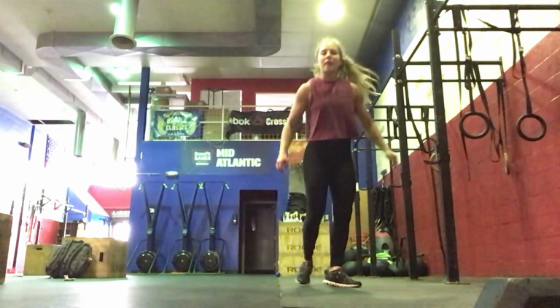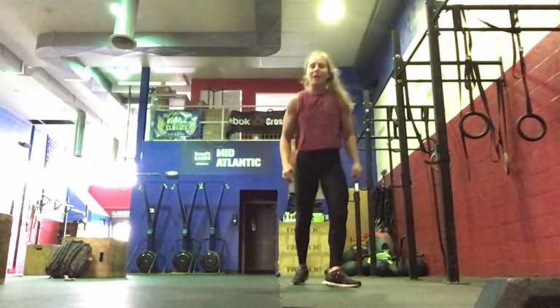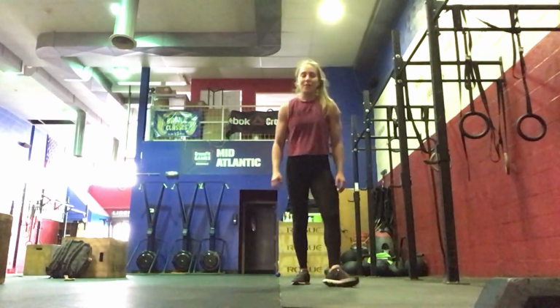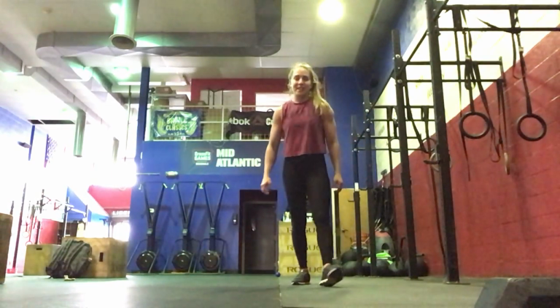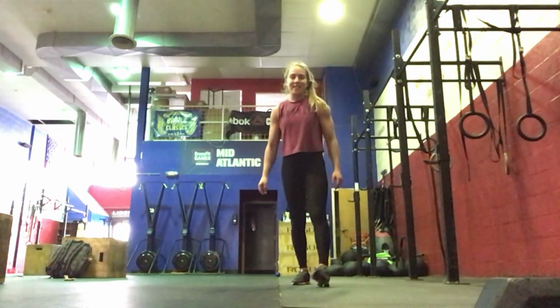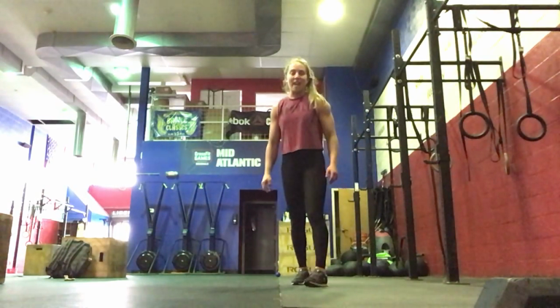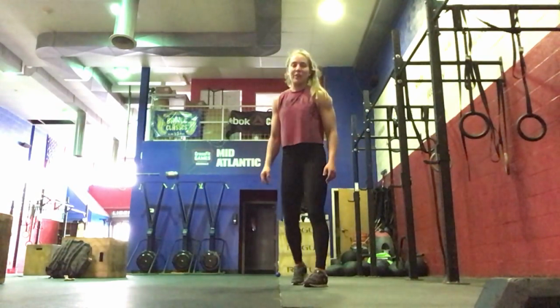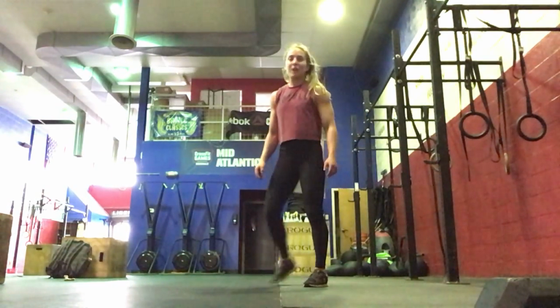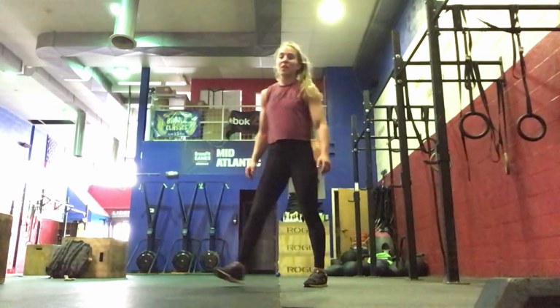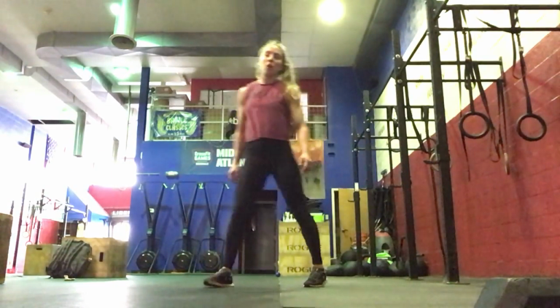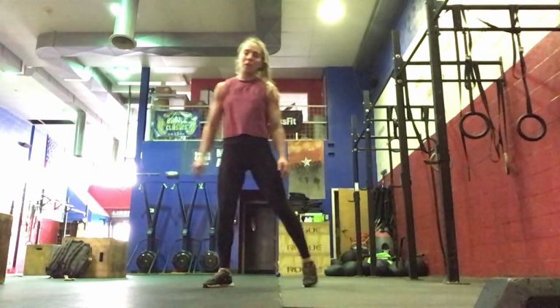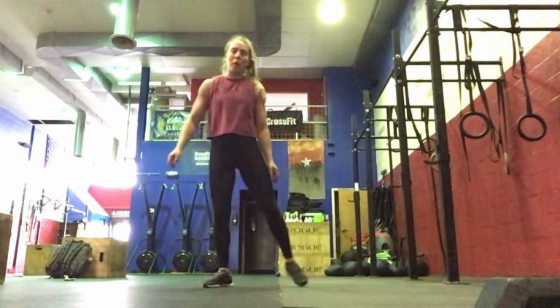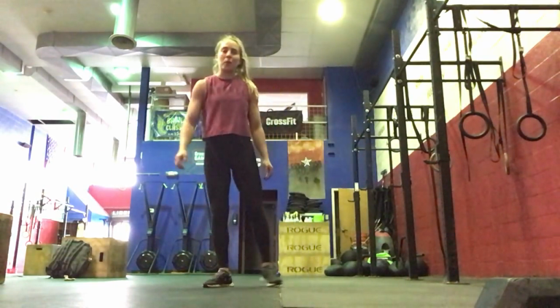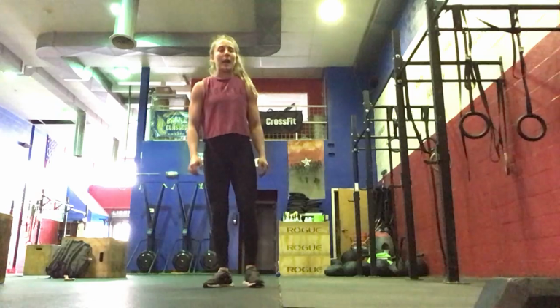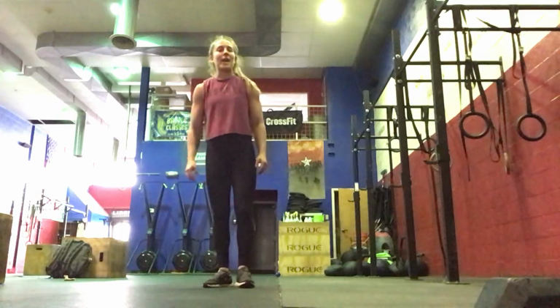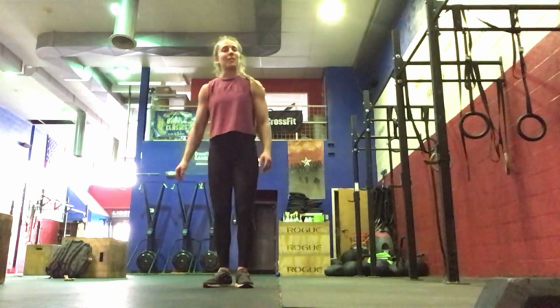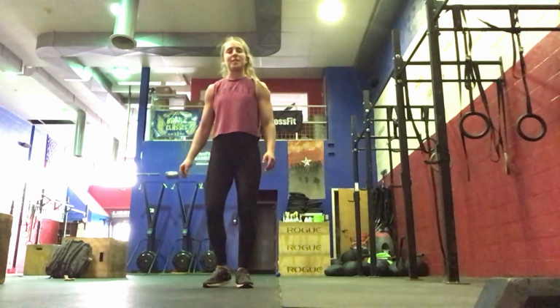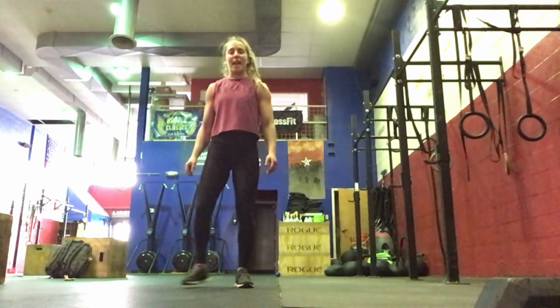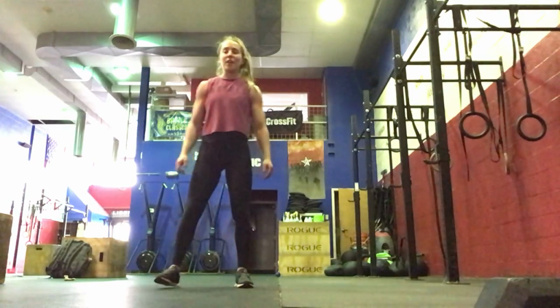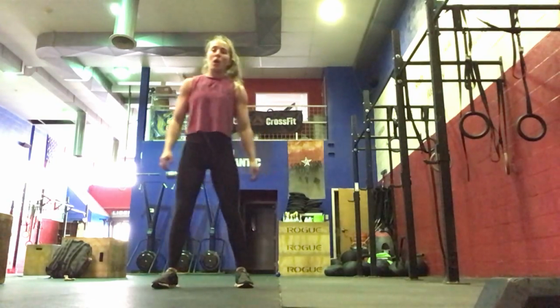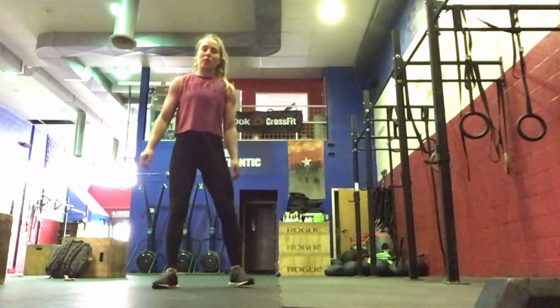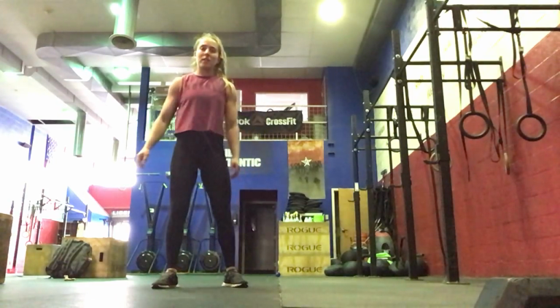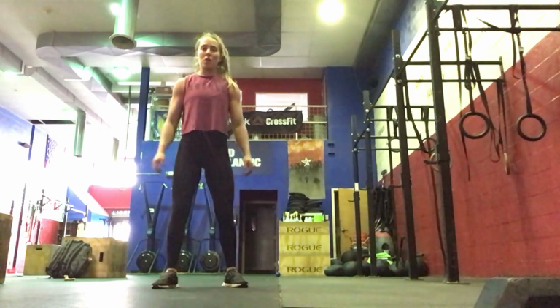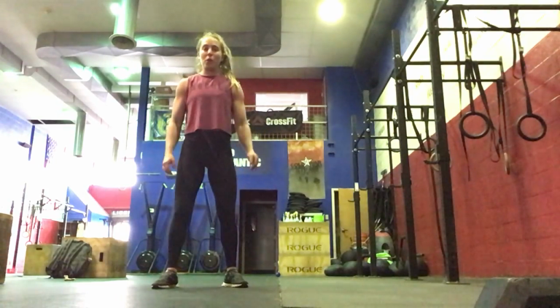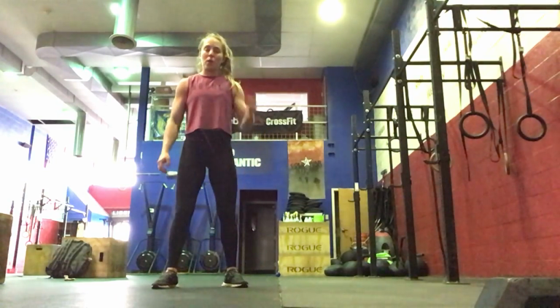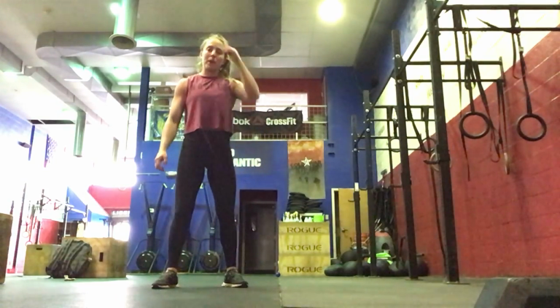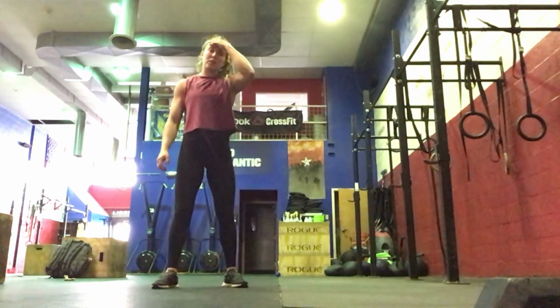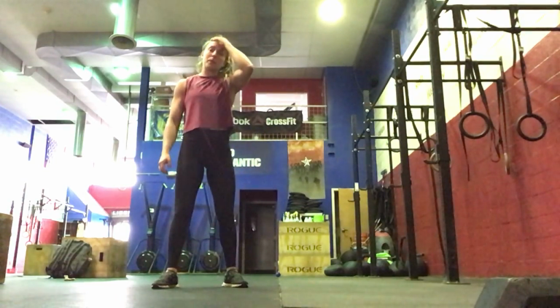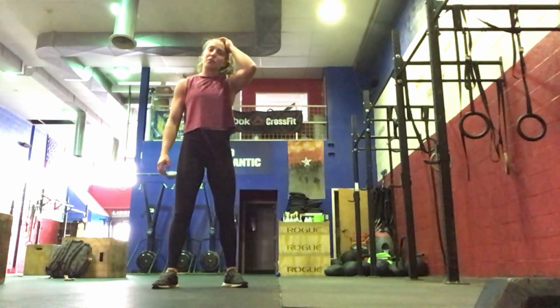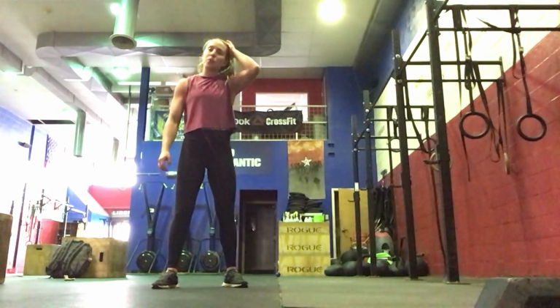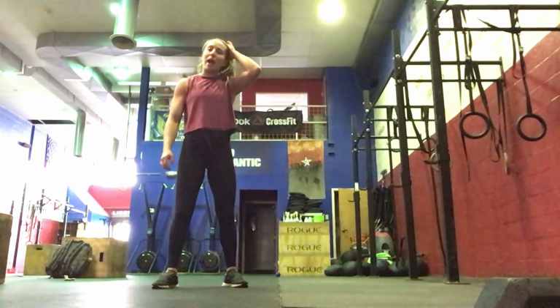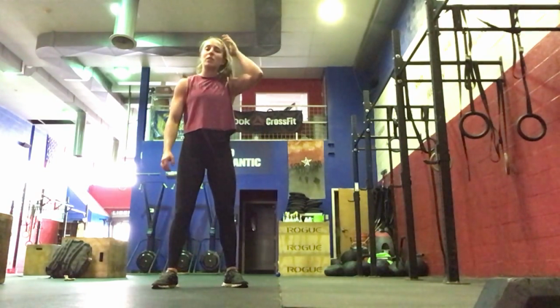Hi, everyone. Today is Saturday. I'm going to go over the partner workout we have for today. We're going to get started with our warm-ups — it'll be two rounds.